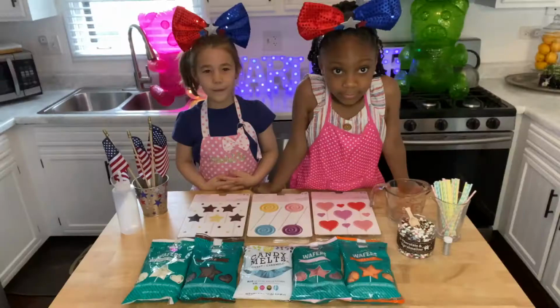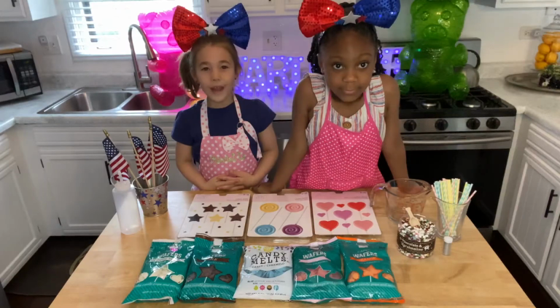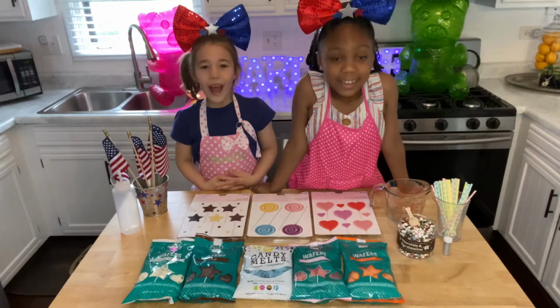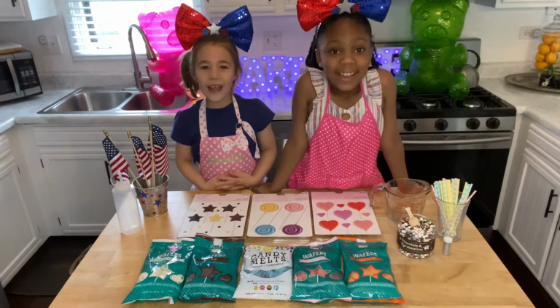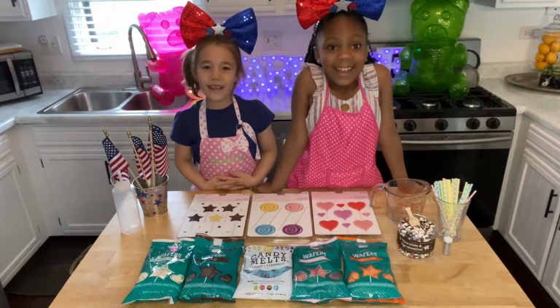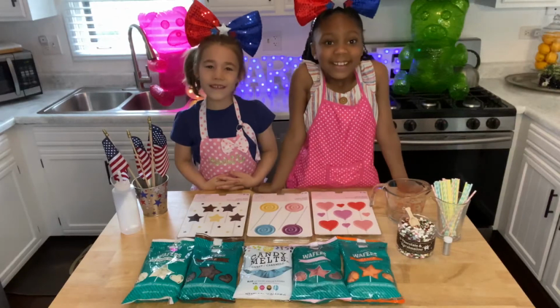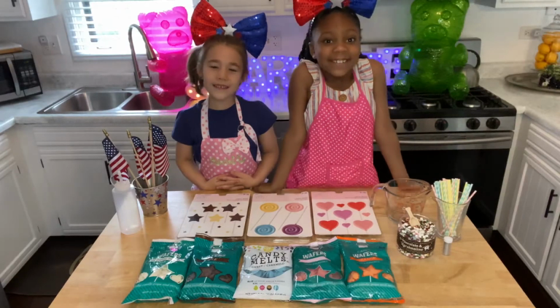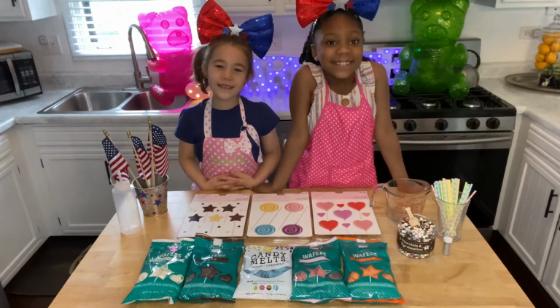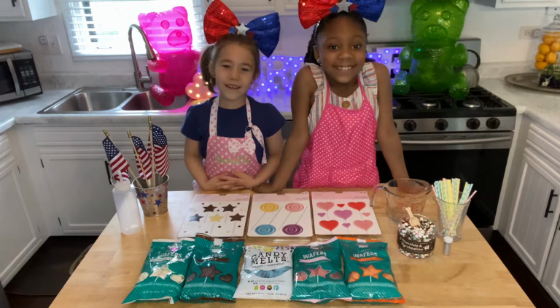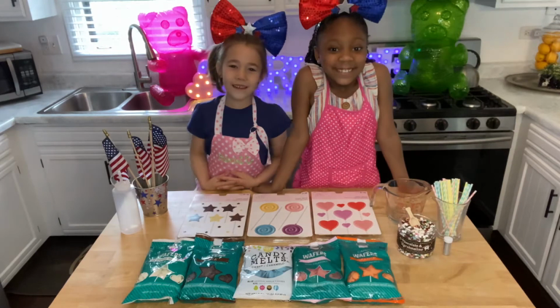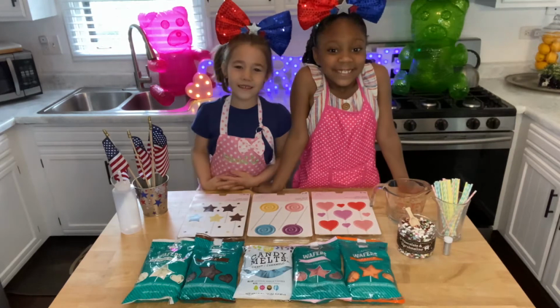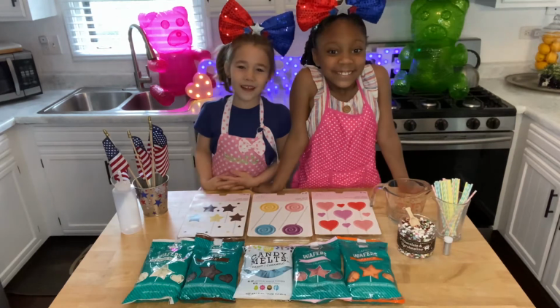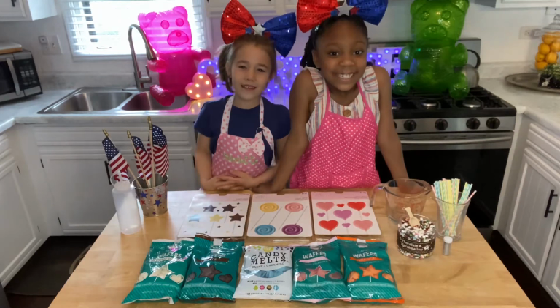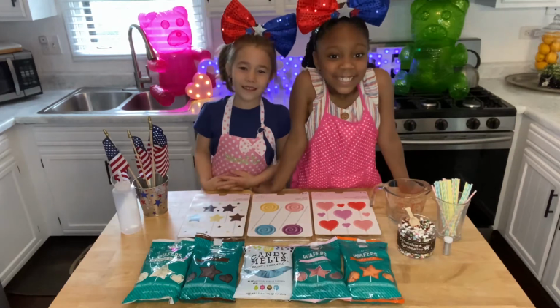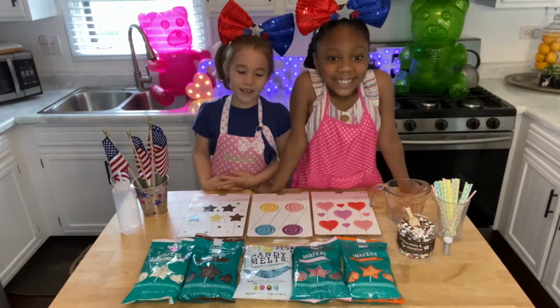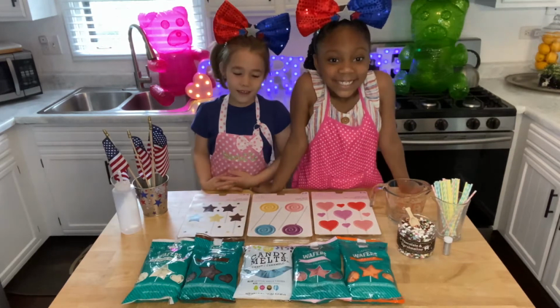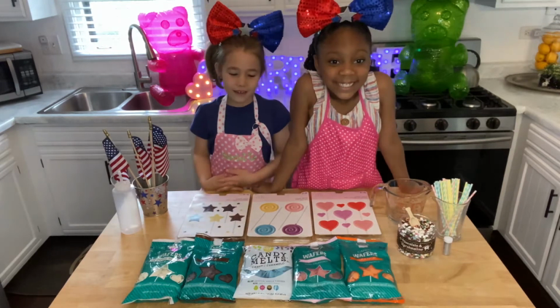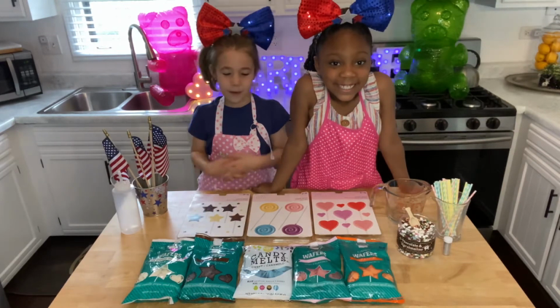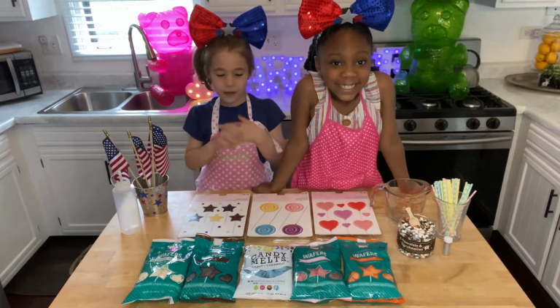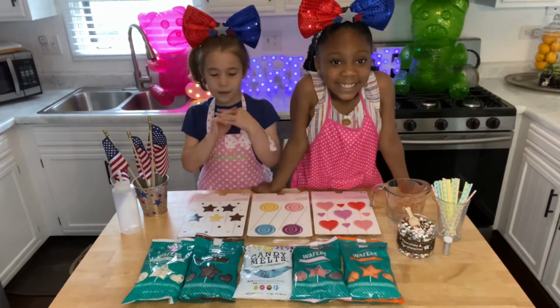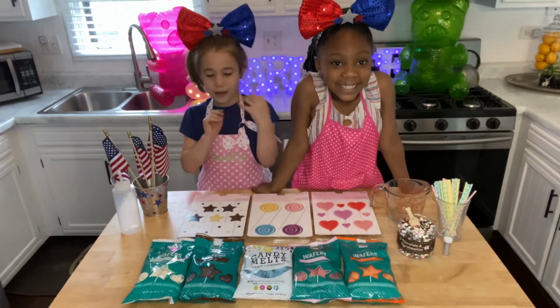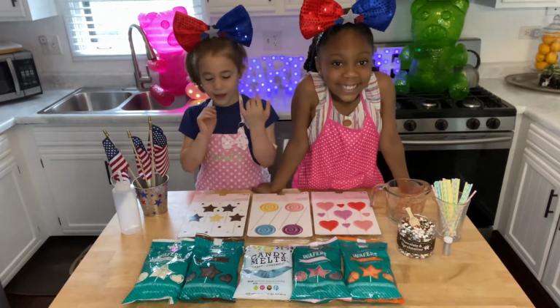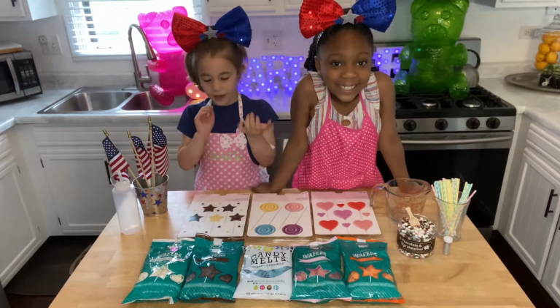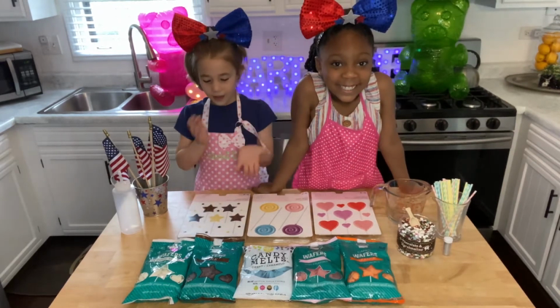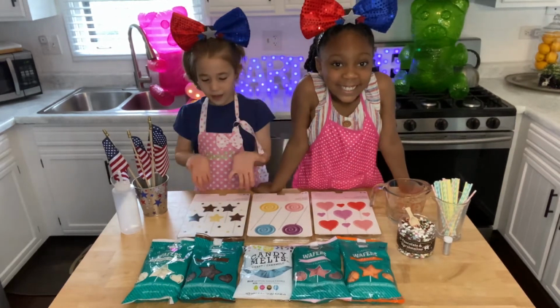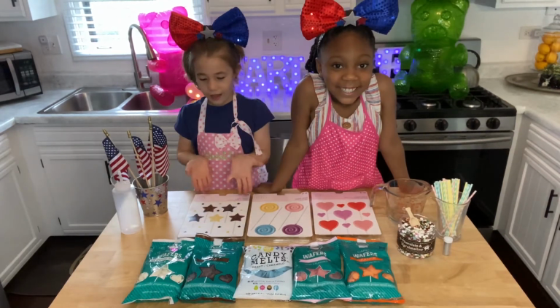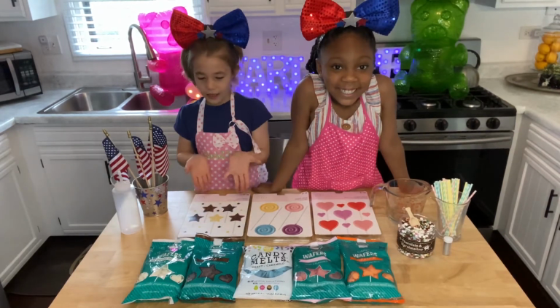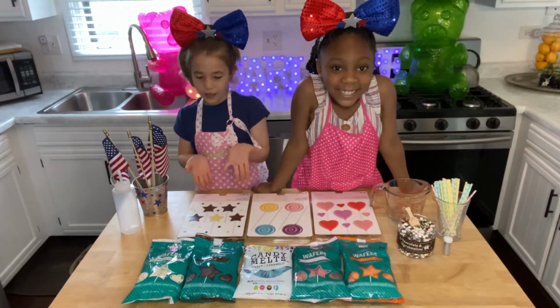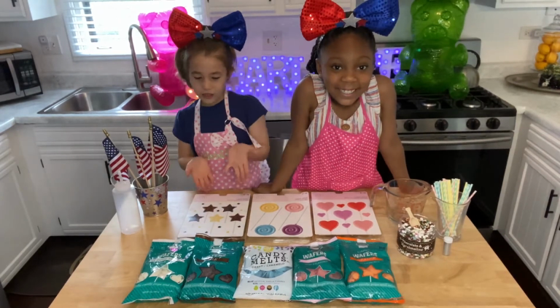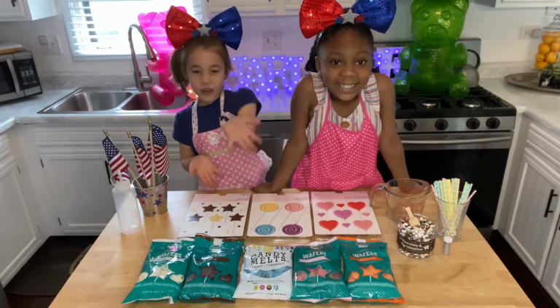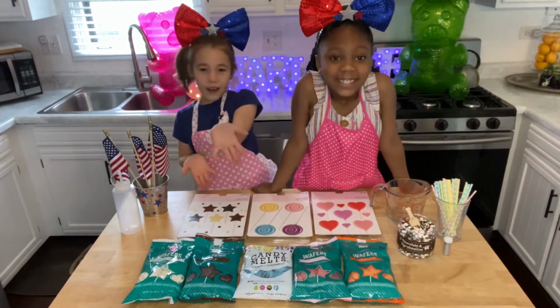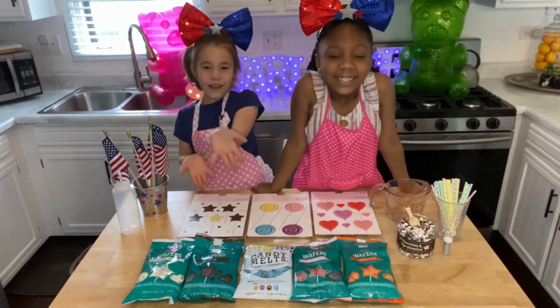Hi guys, this is Charlotte Shines and today we're going to make Lally chocolates.